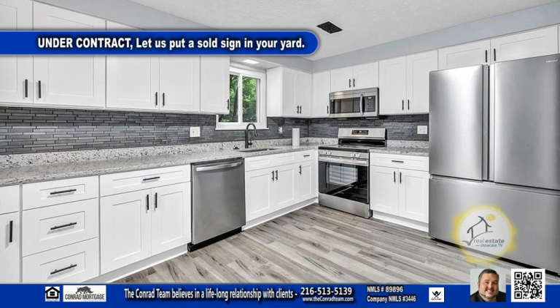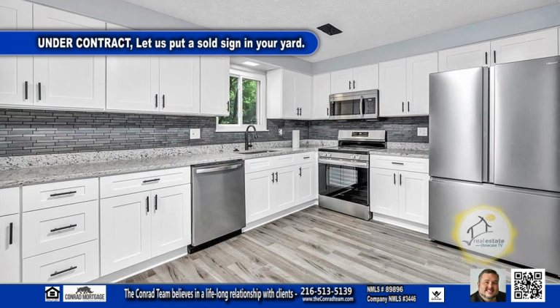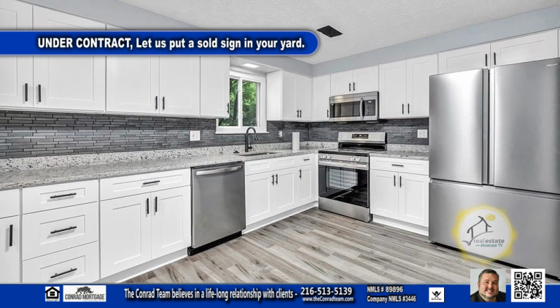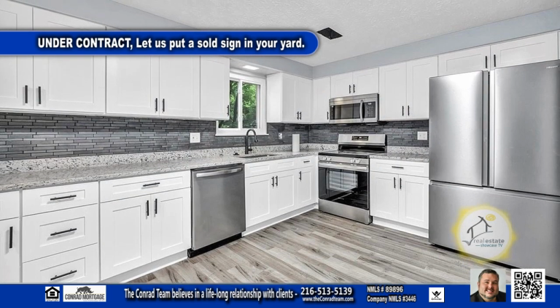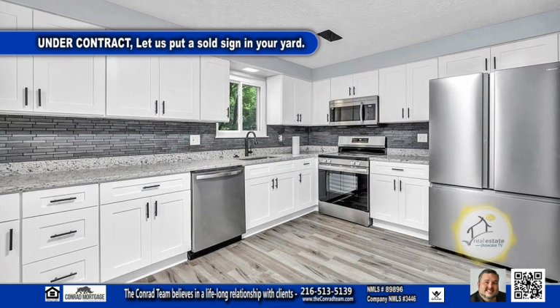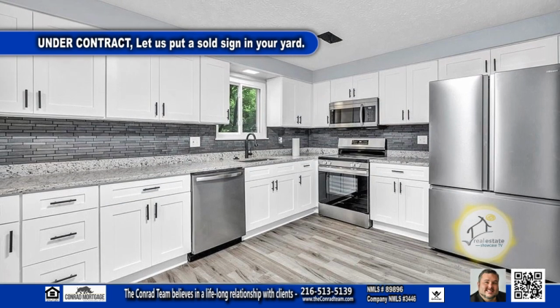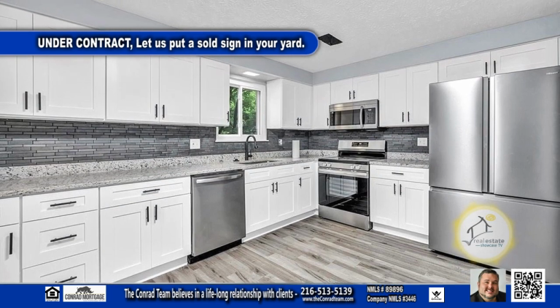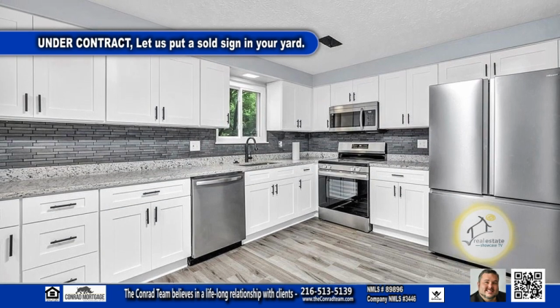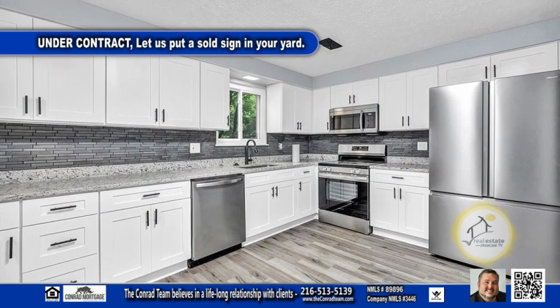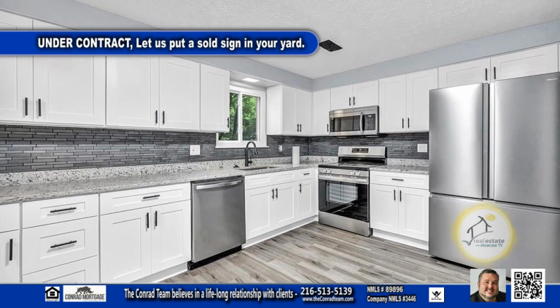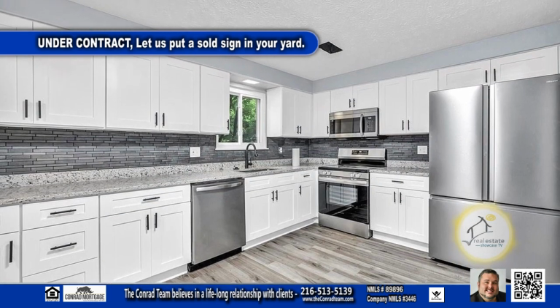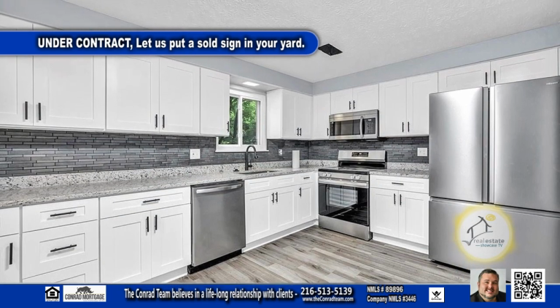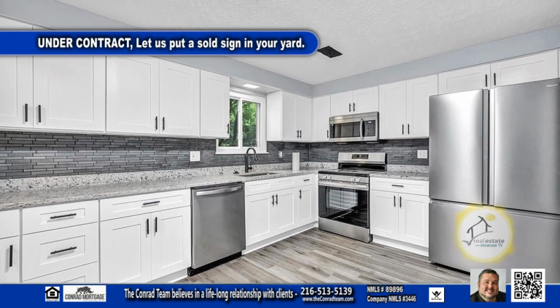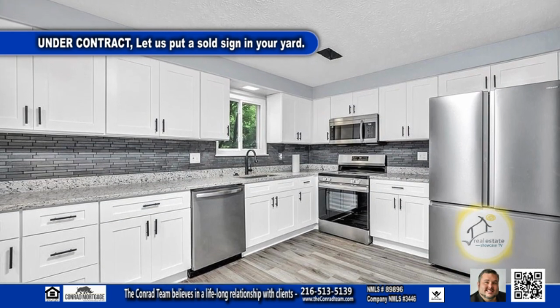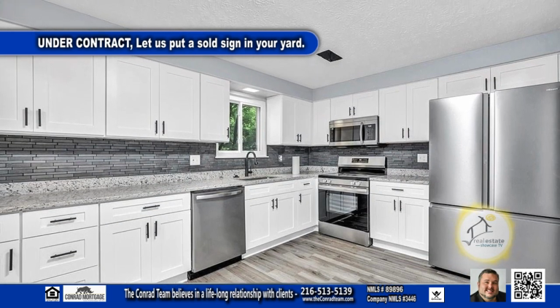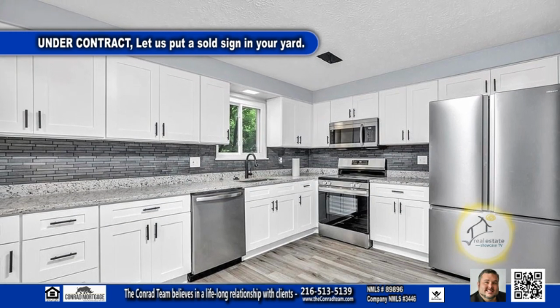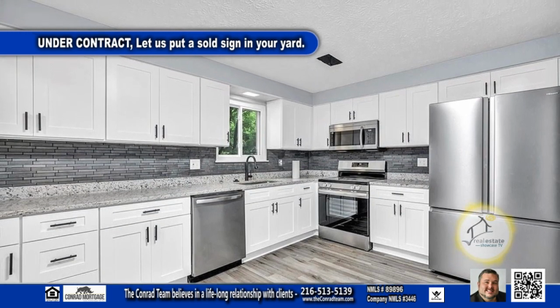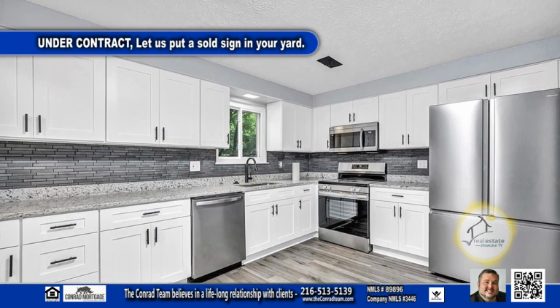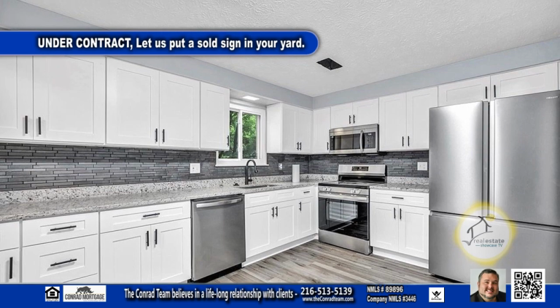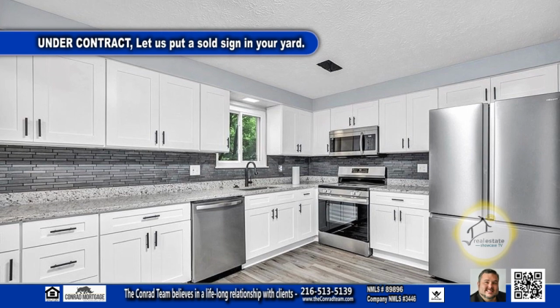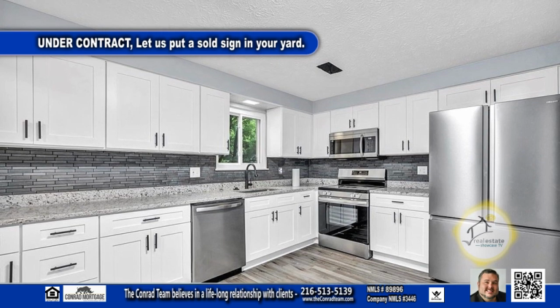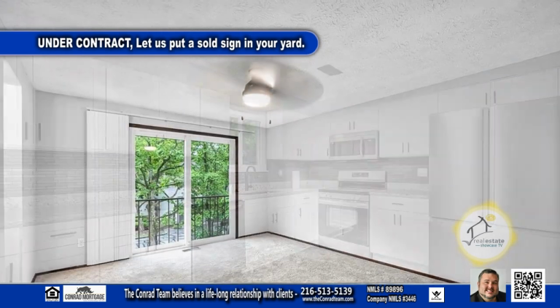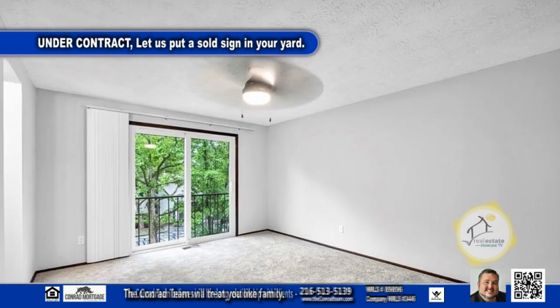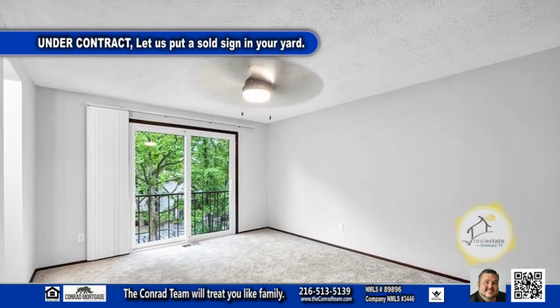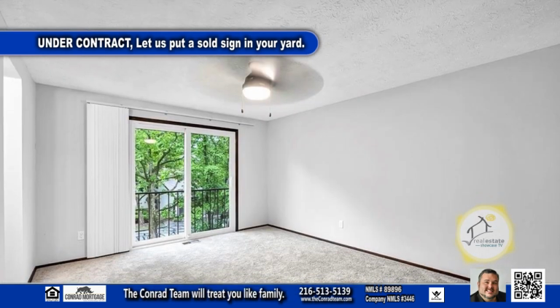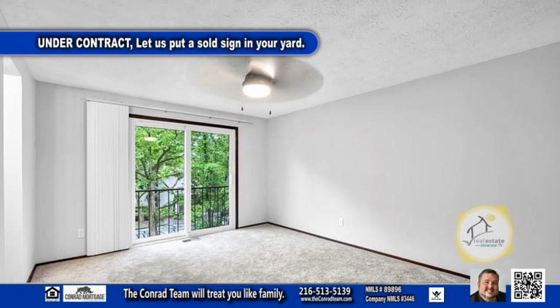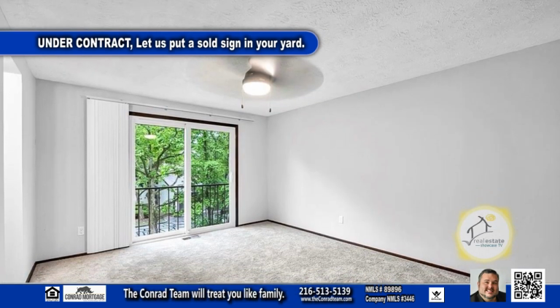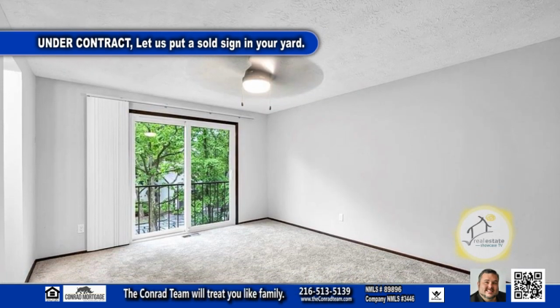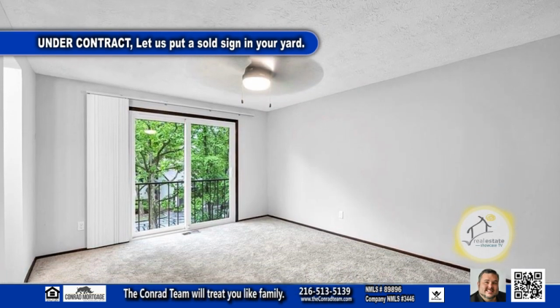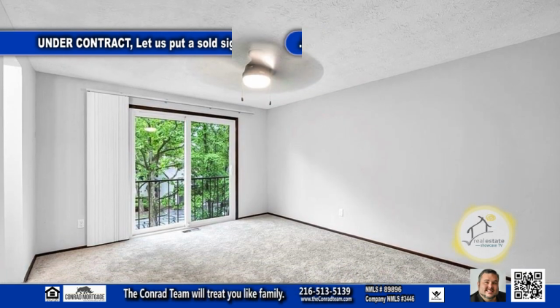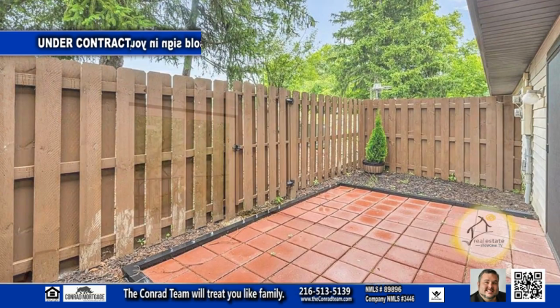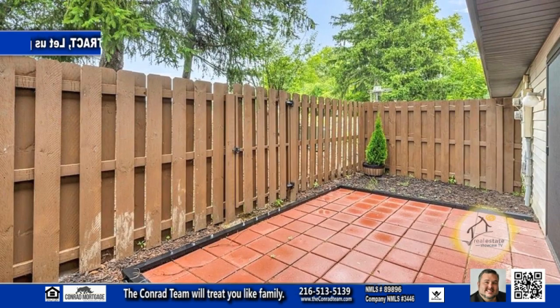The kitchen has granite countertops and tons of cabinet space for storage. A sliding glass door off the eating area leads to the patio.